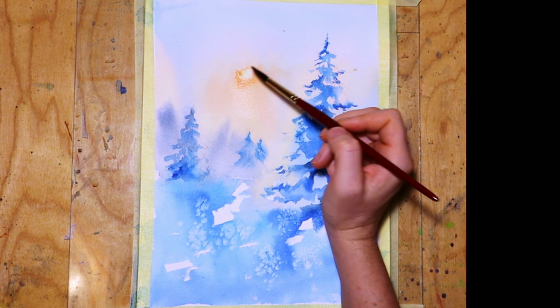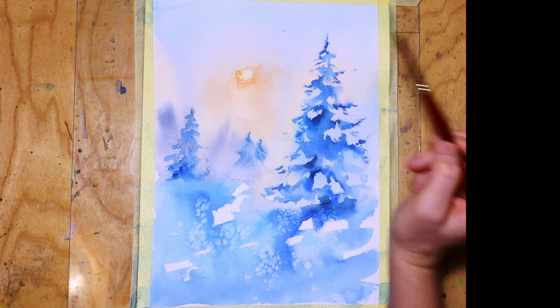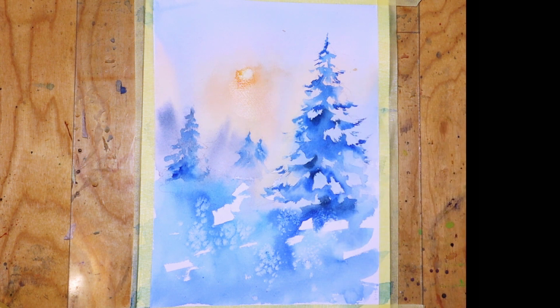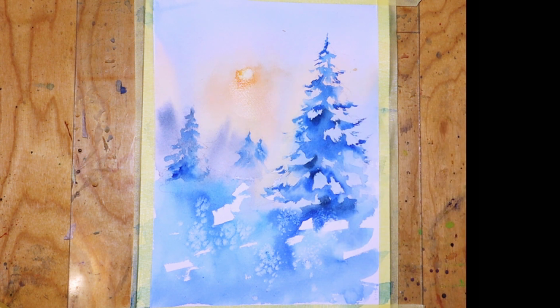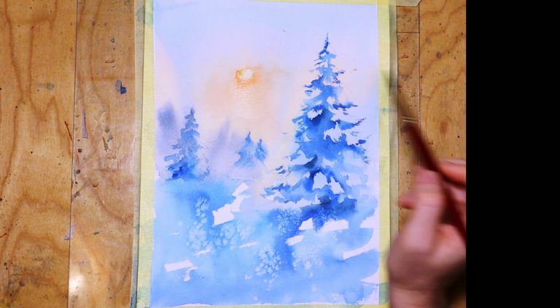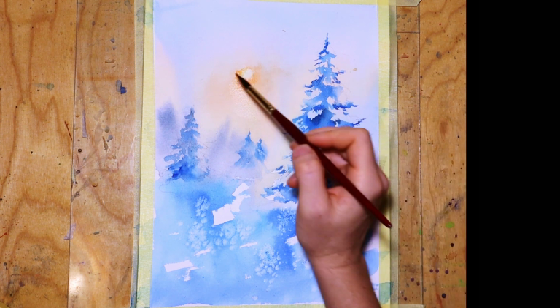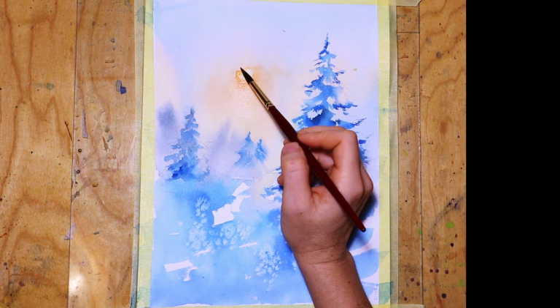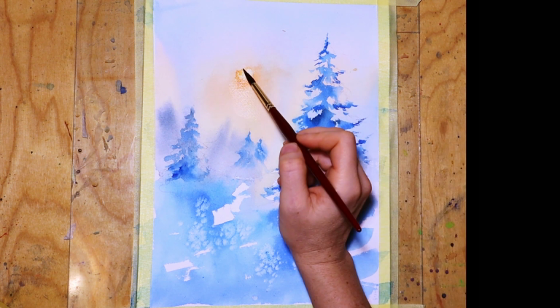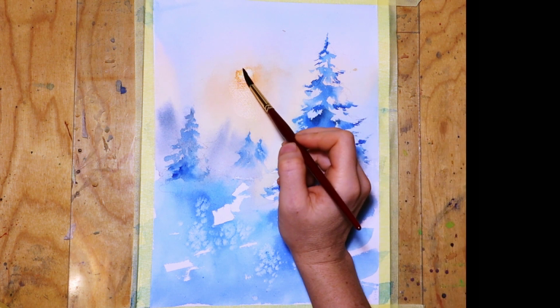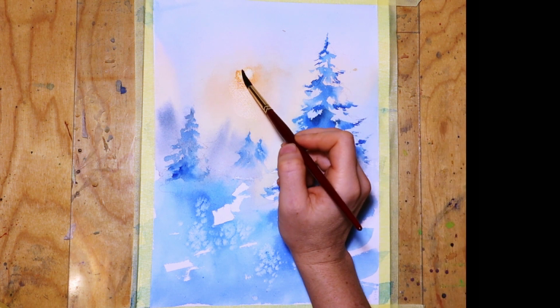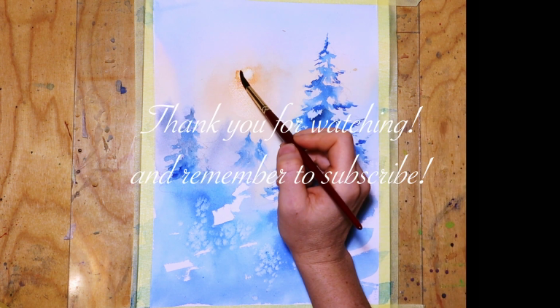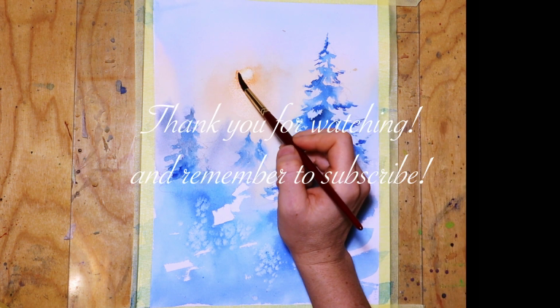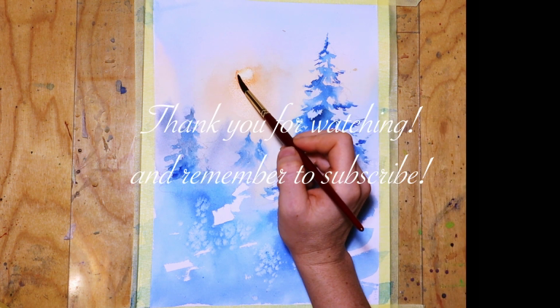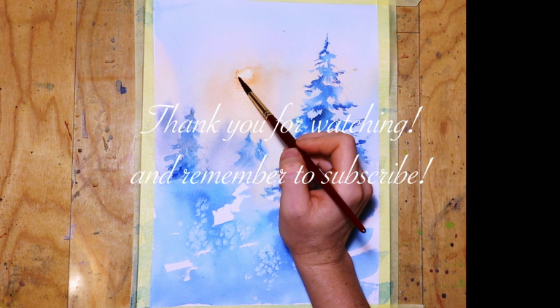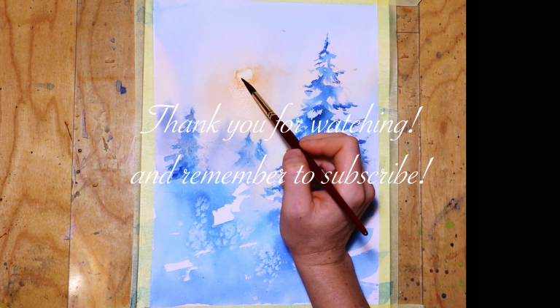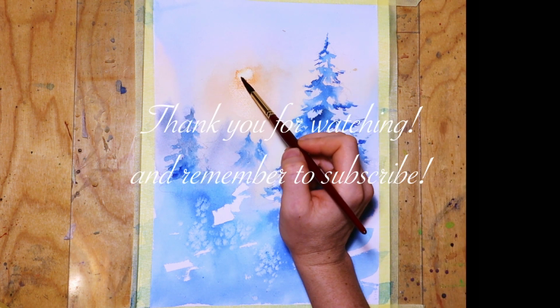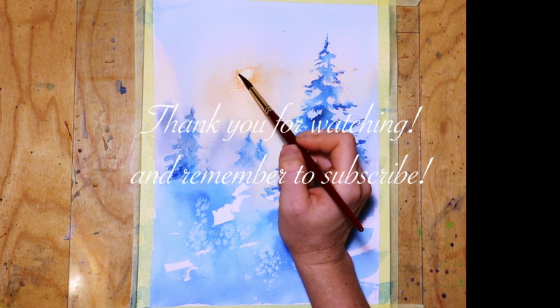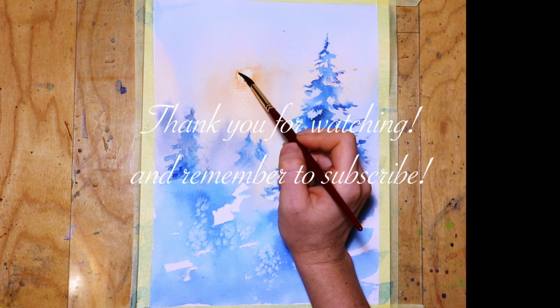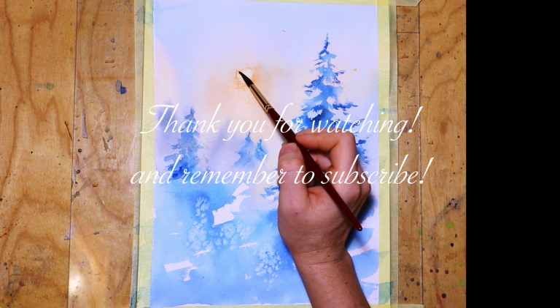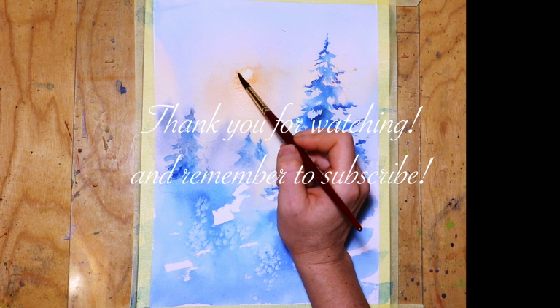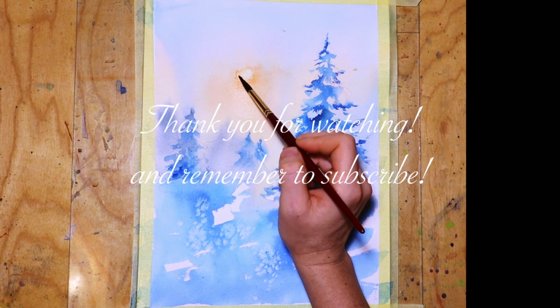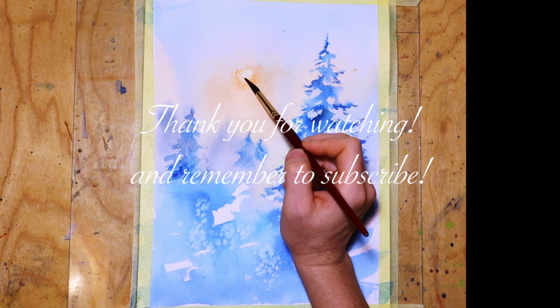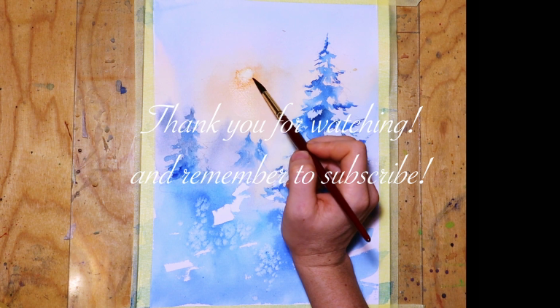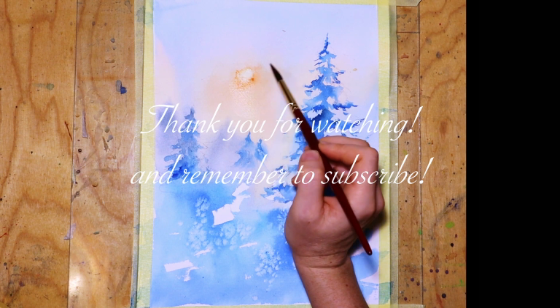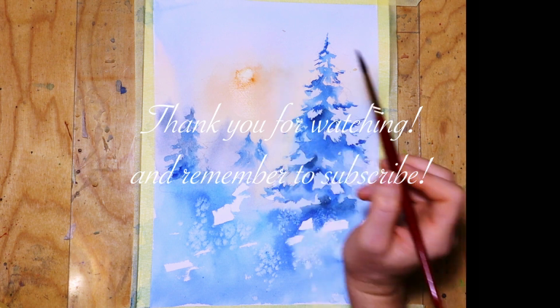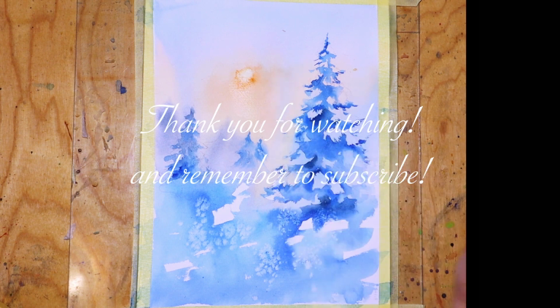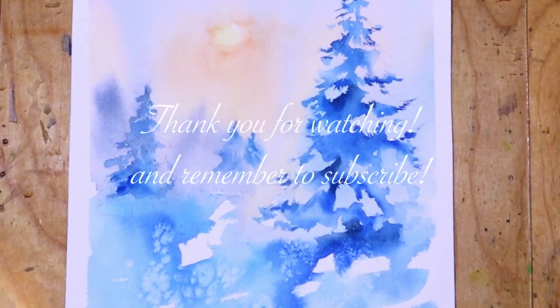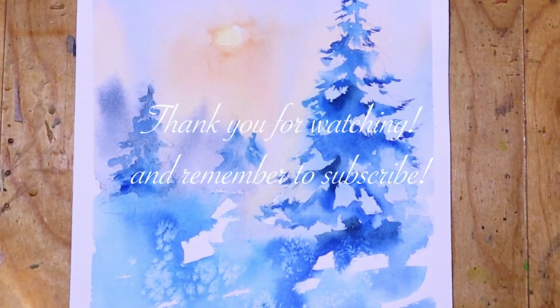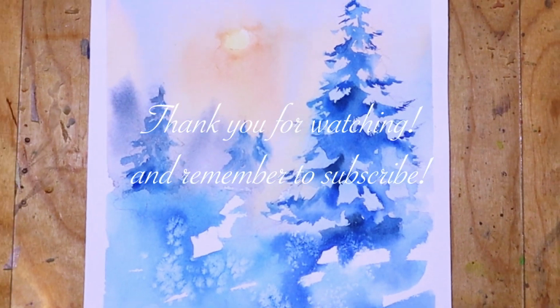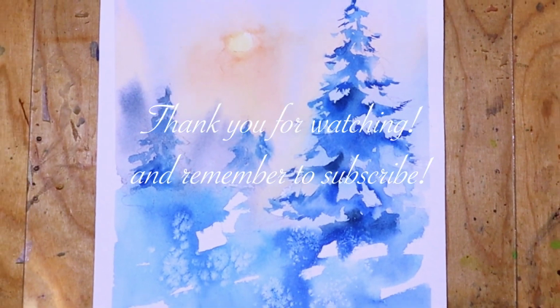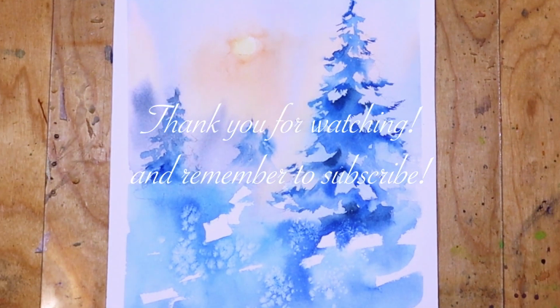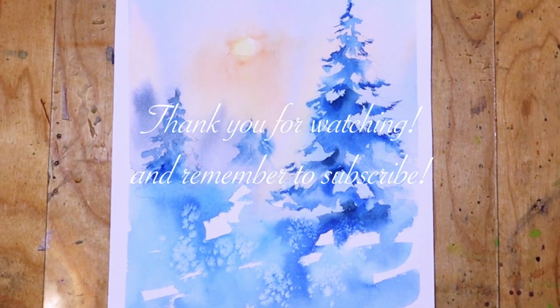That was a very fast painting. Thank you for watching and remember to subscribe!